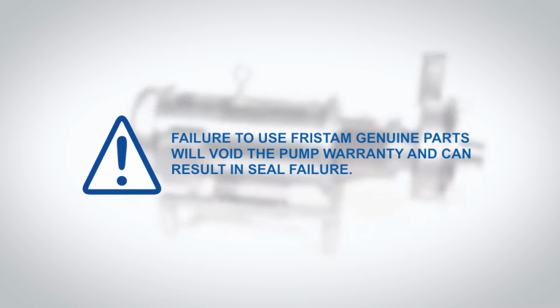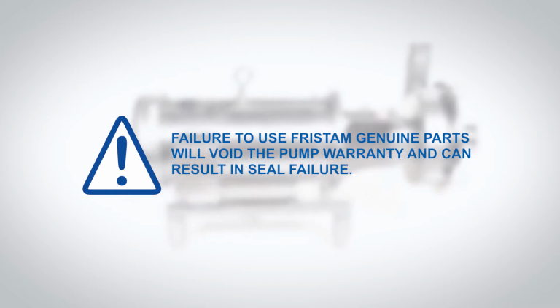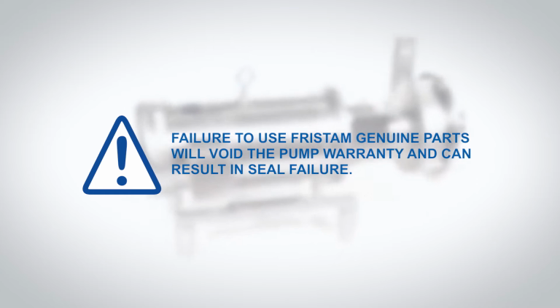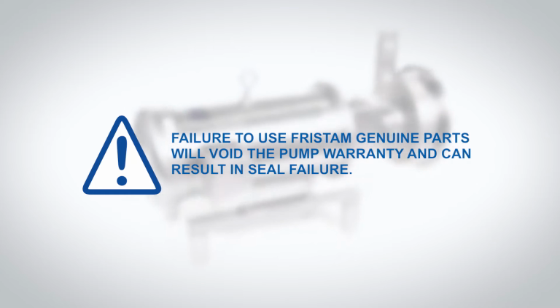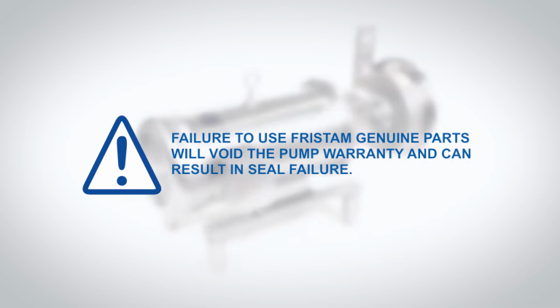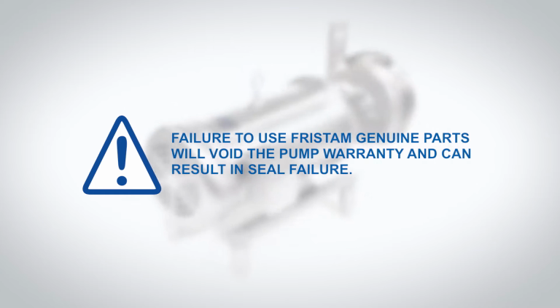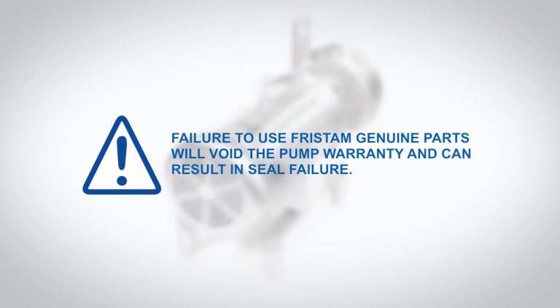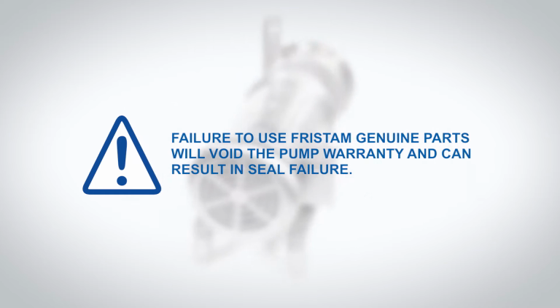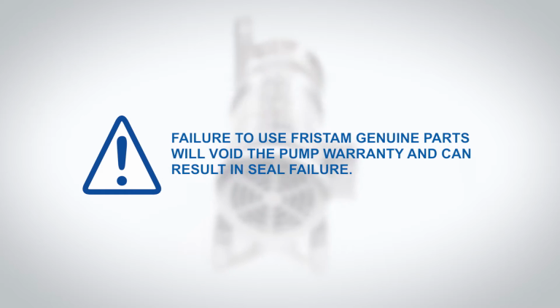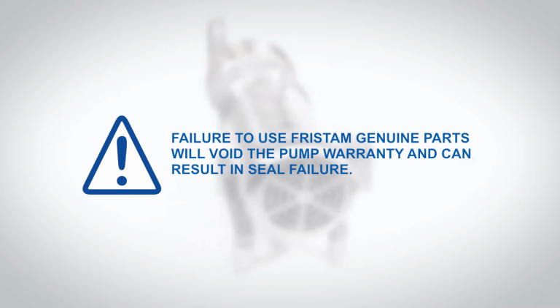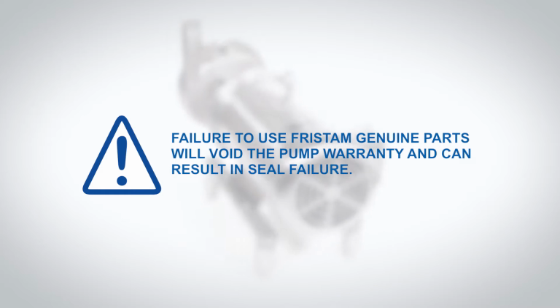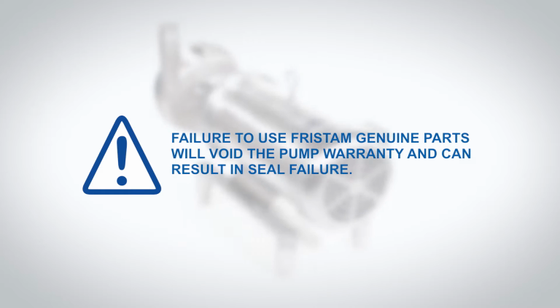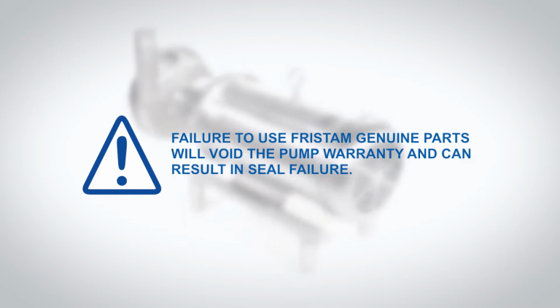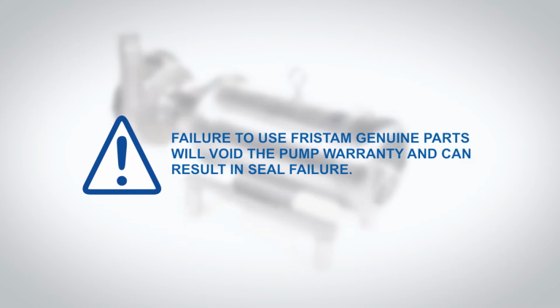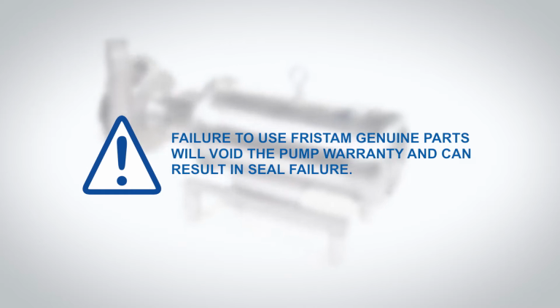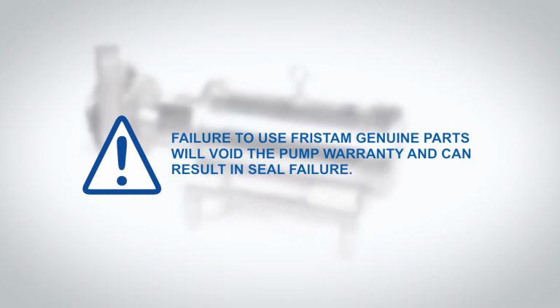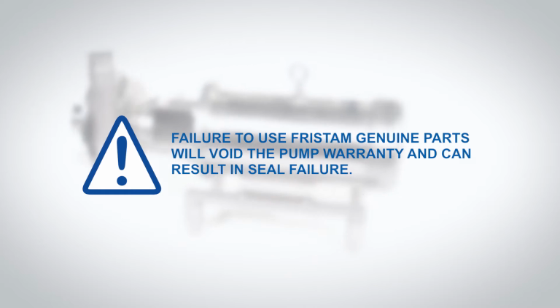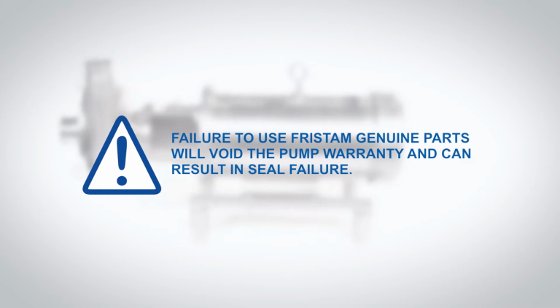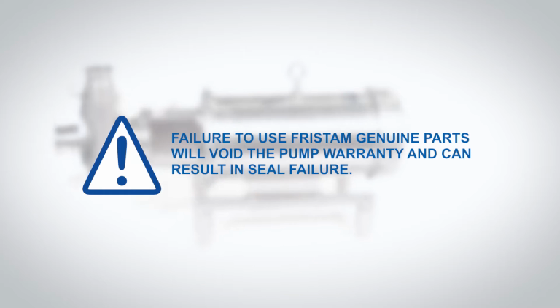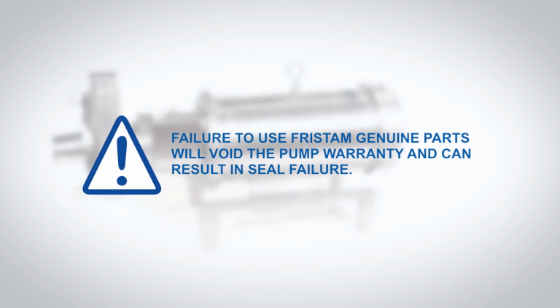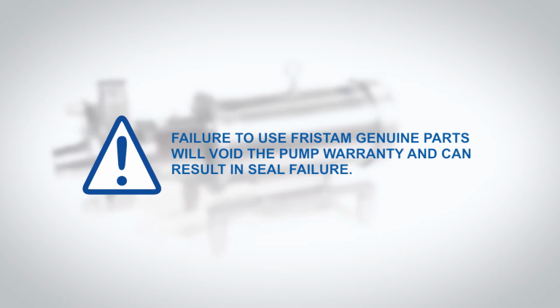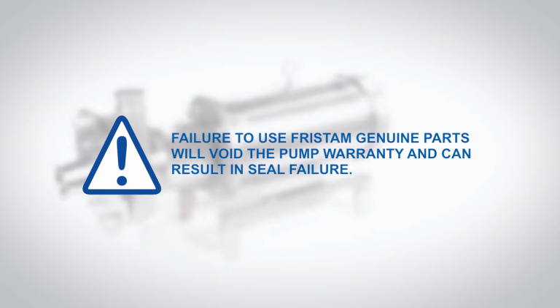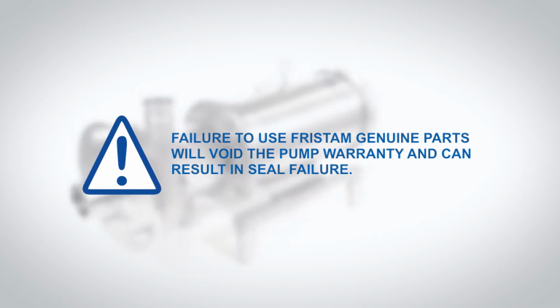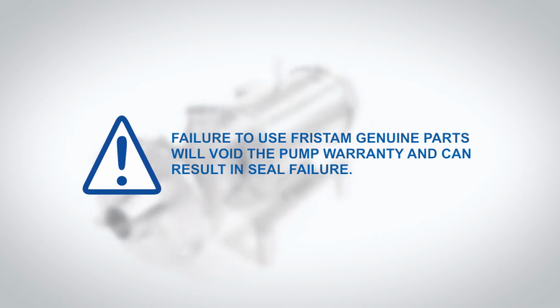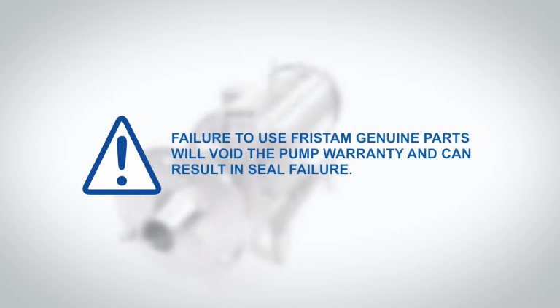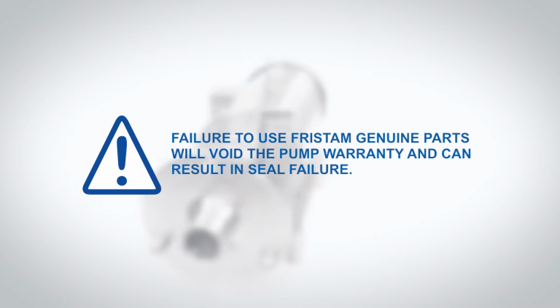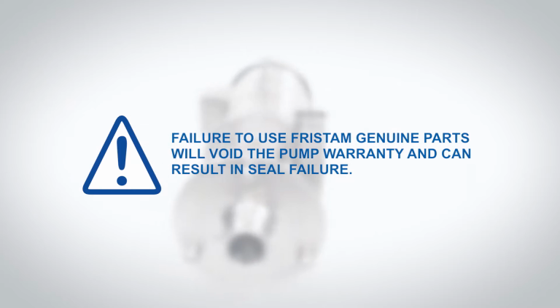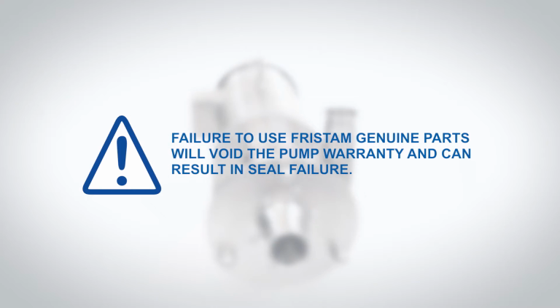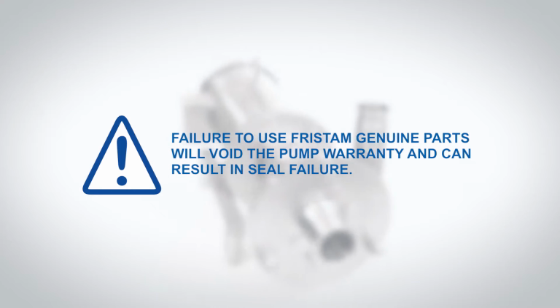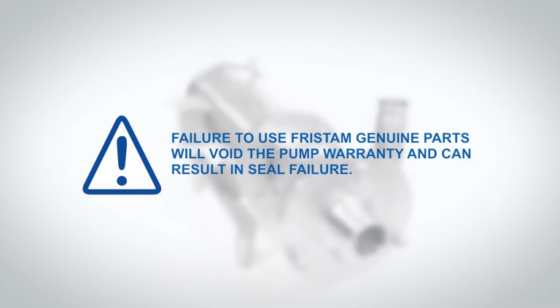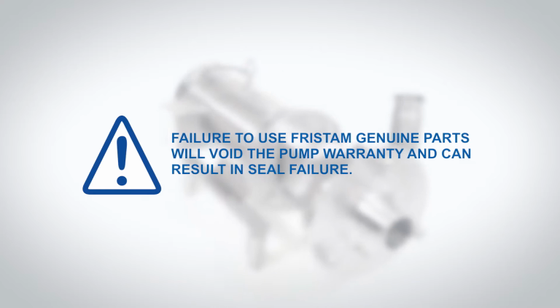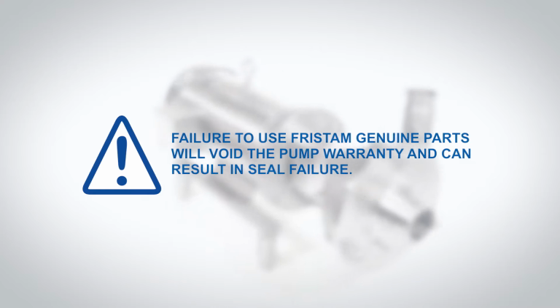Failure to use Fristam genuine parts will void the pump warranty and can result in seal failure.